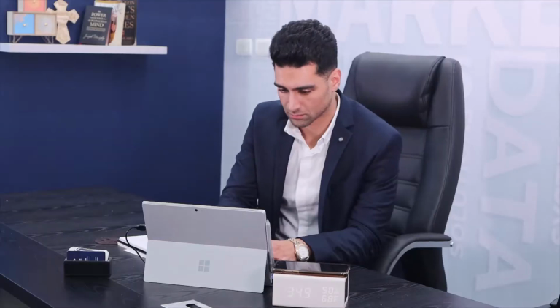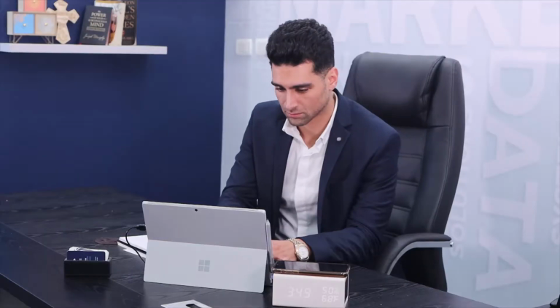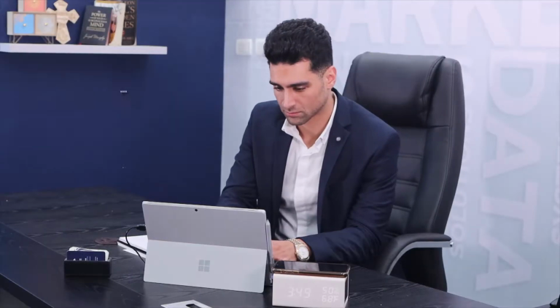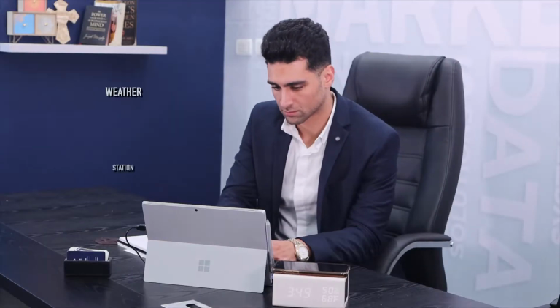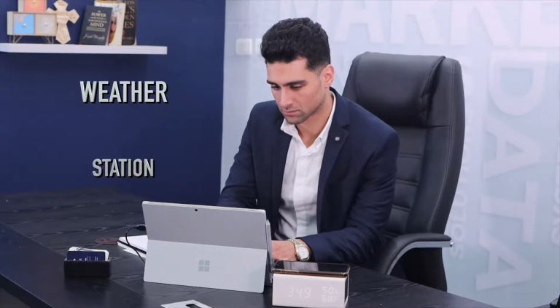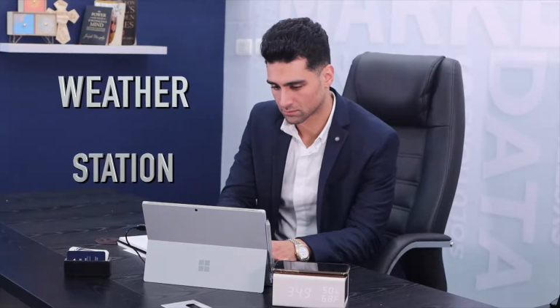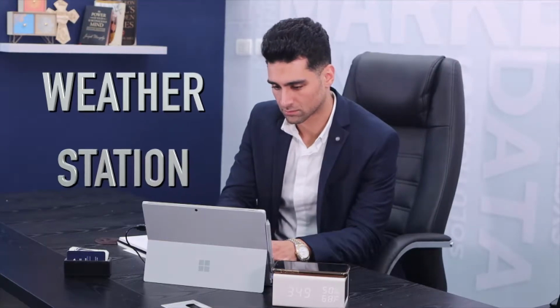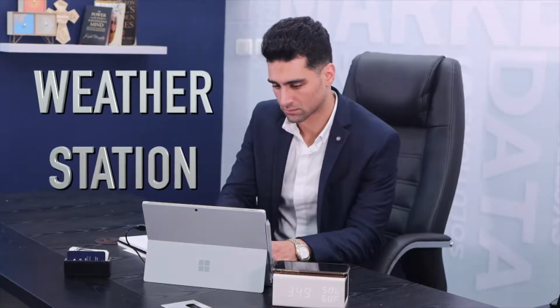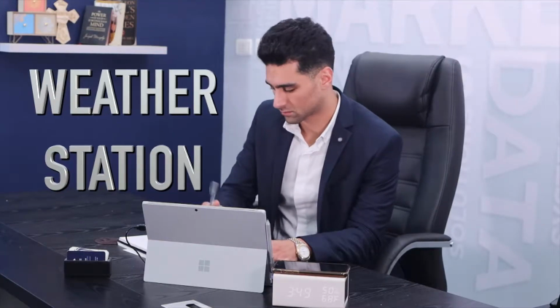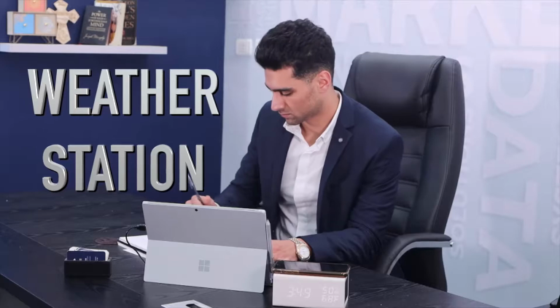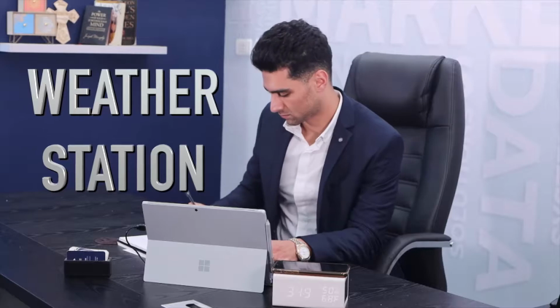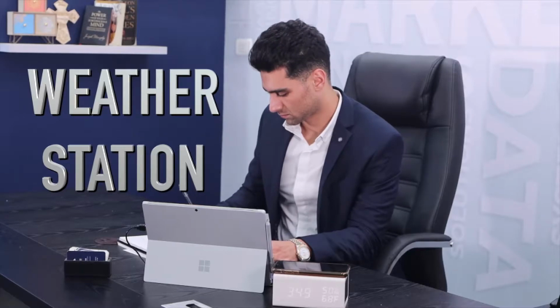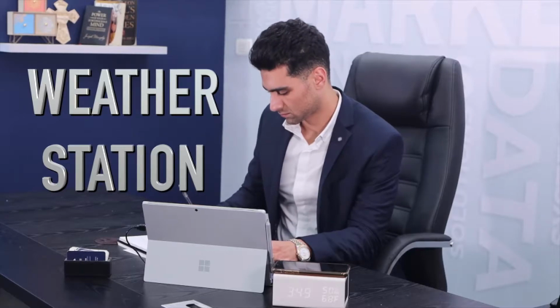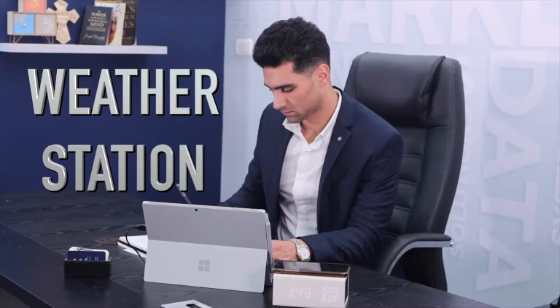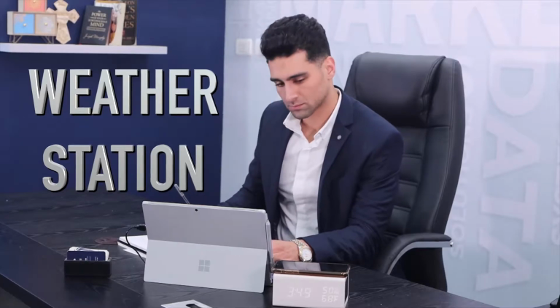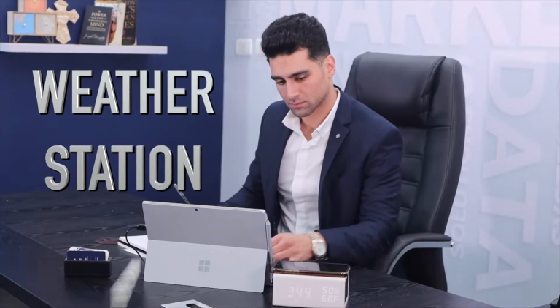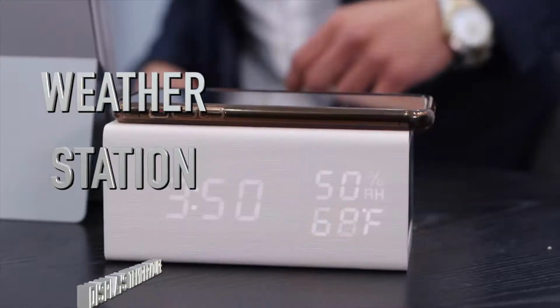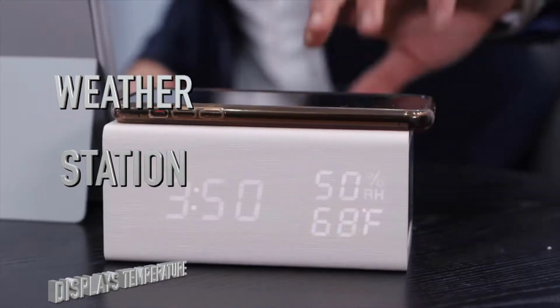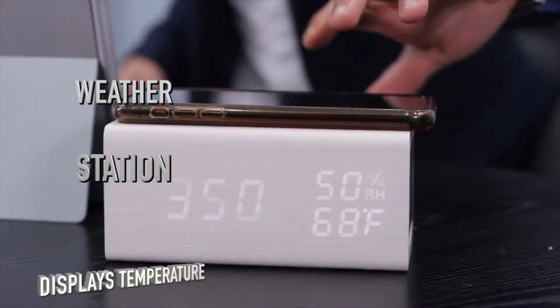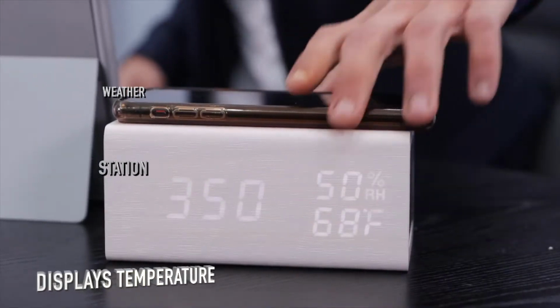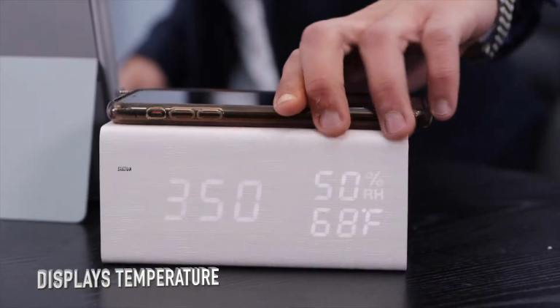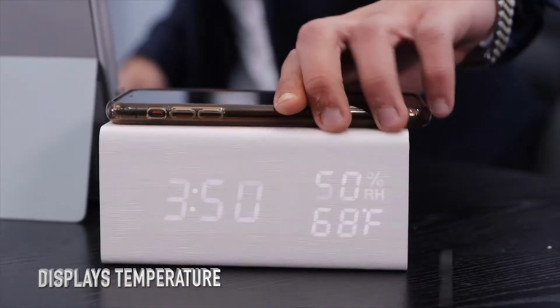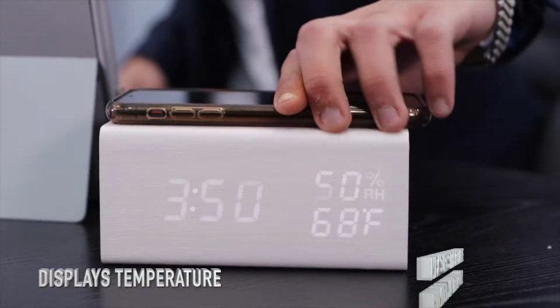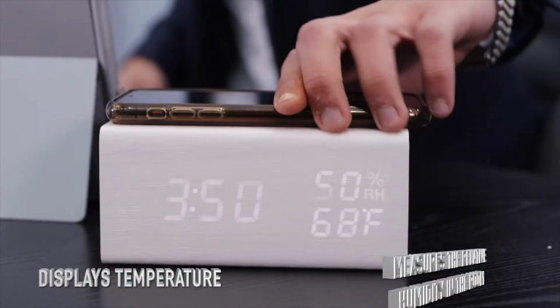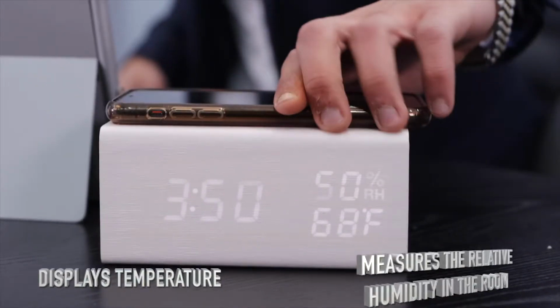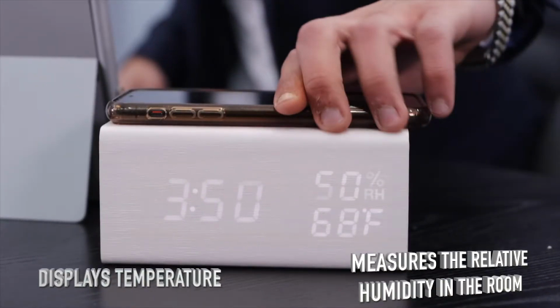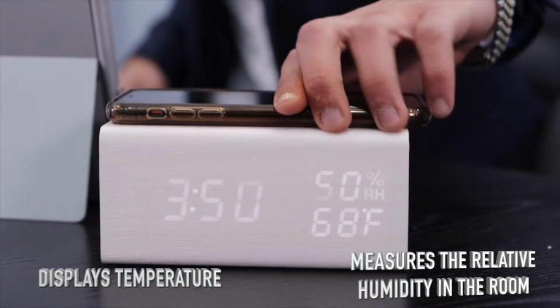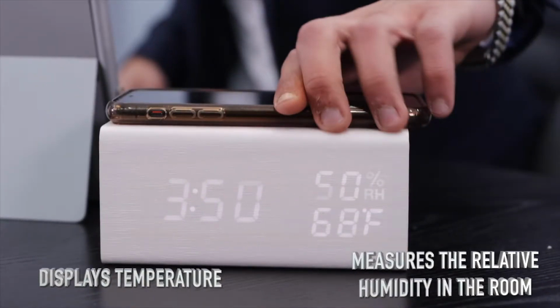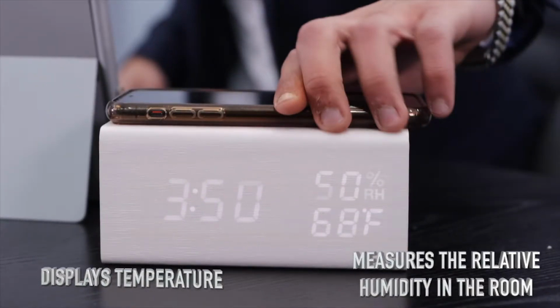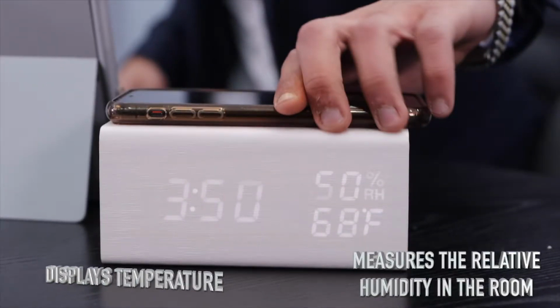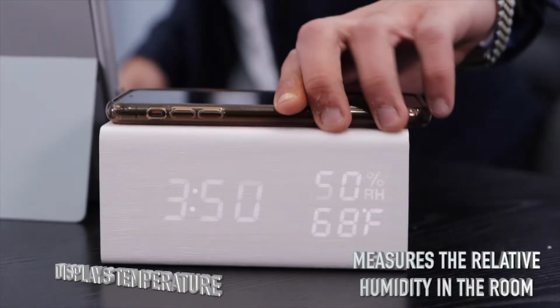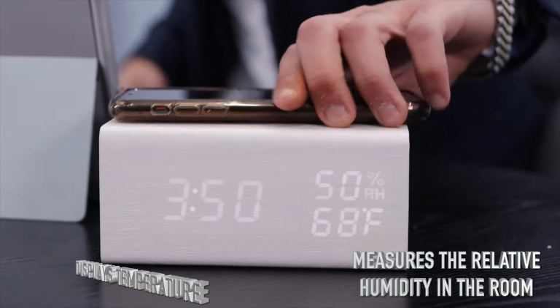It has a weather station that displays temperature and measures the relative humidity in the room.